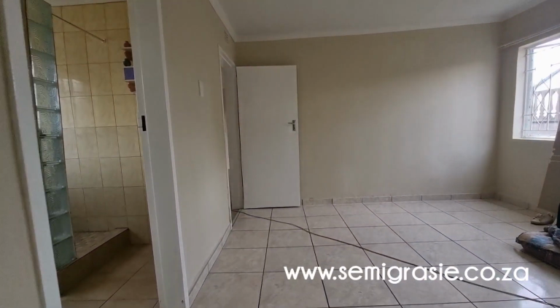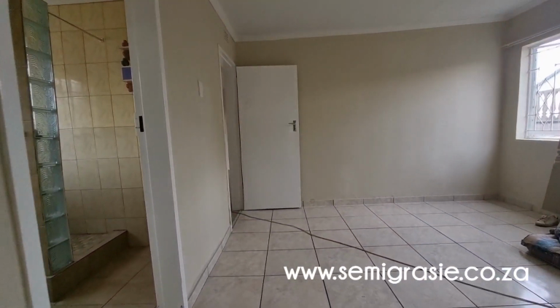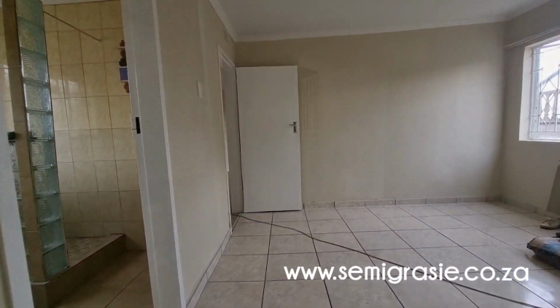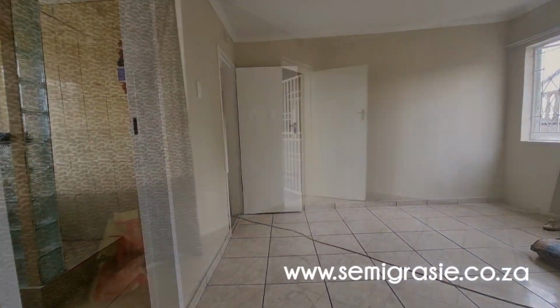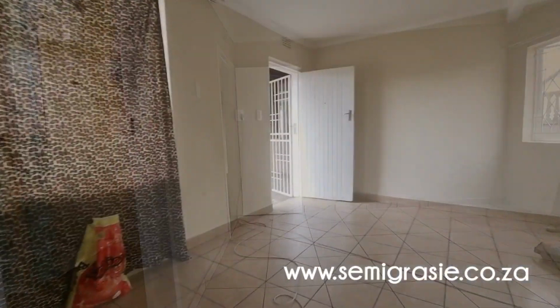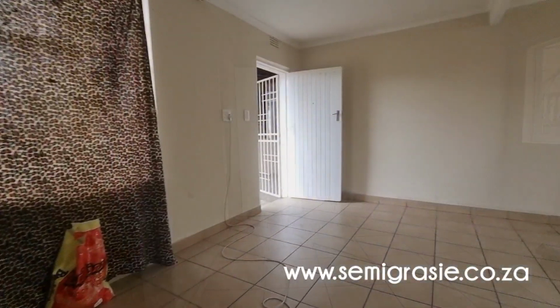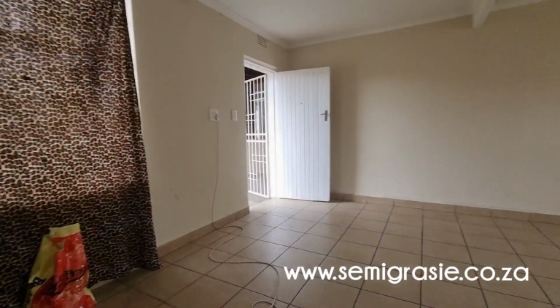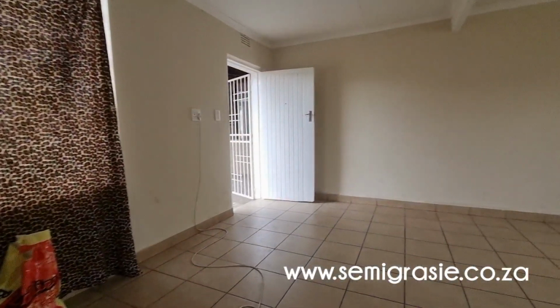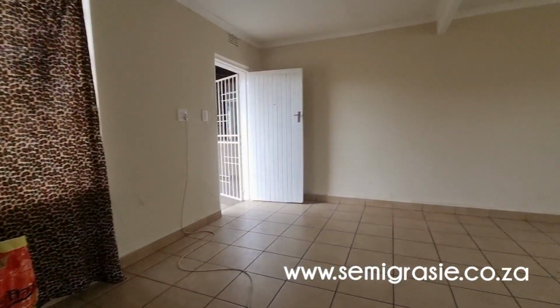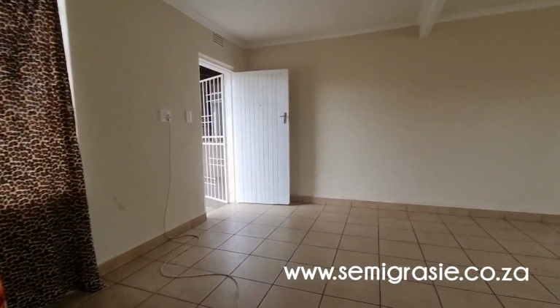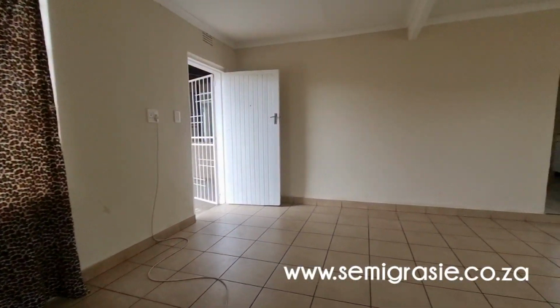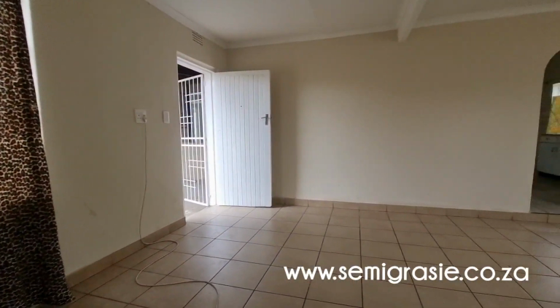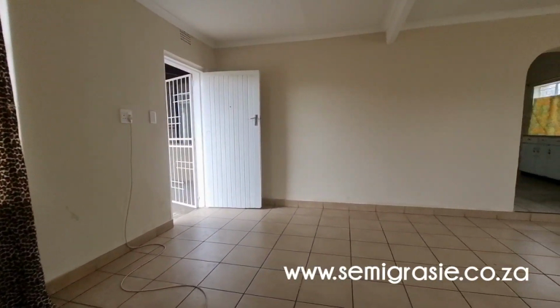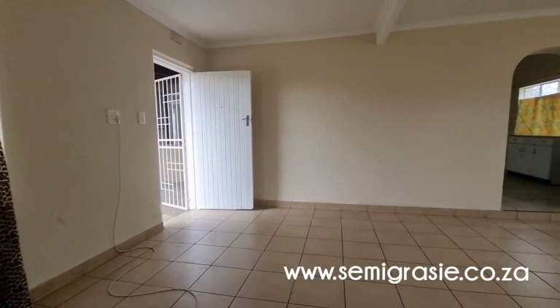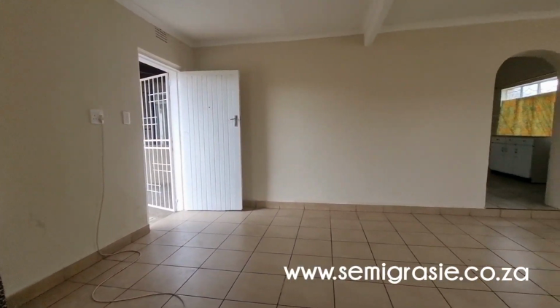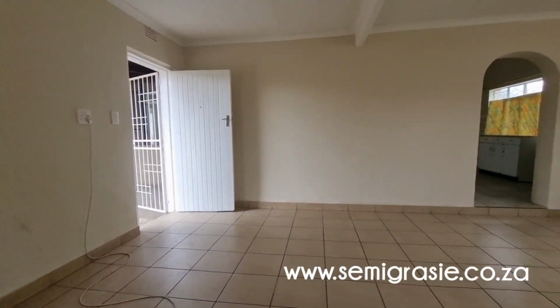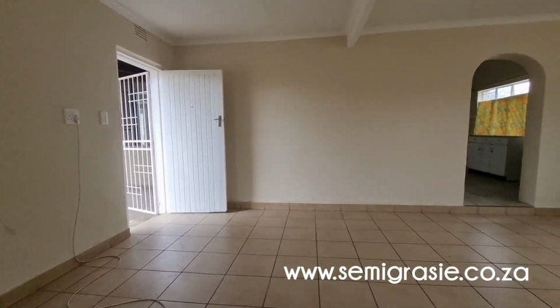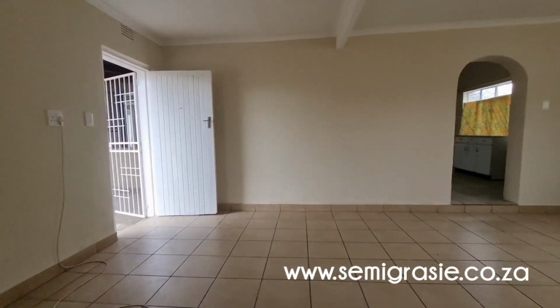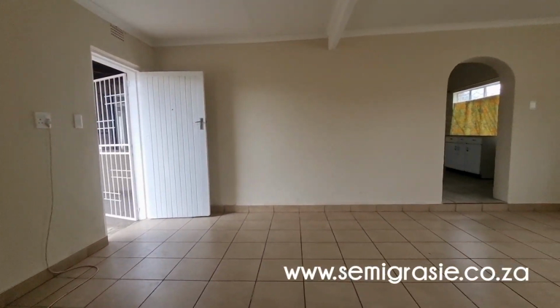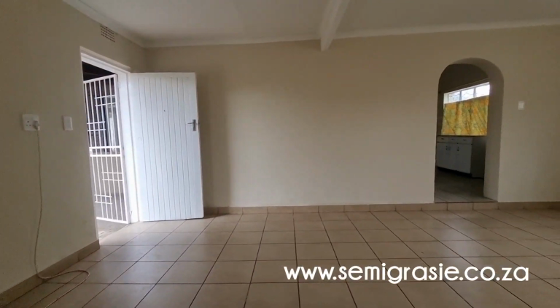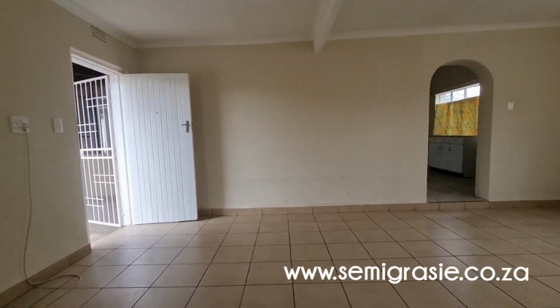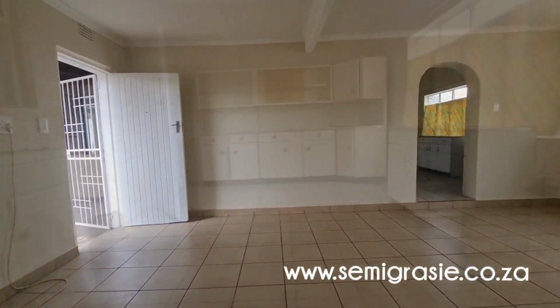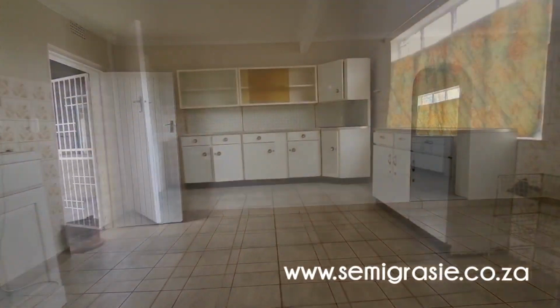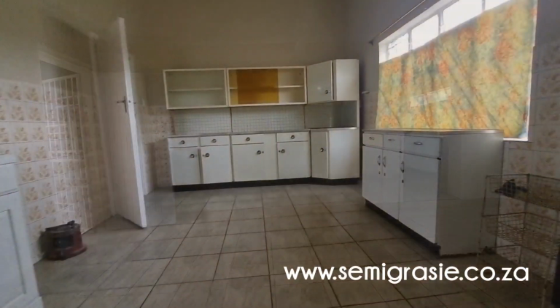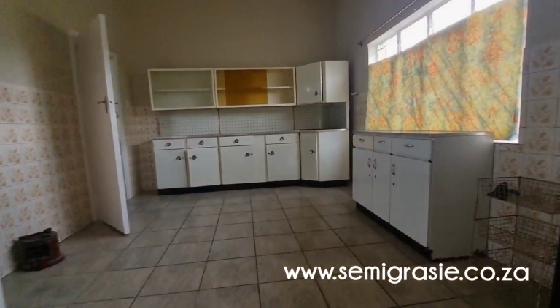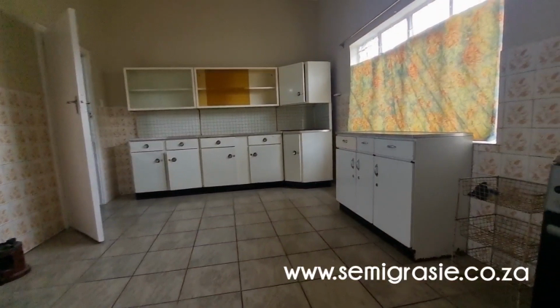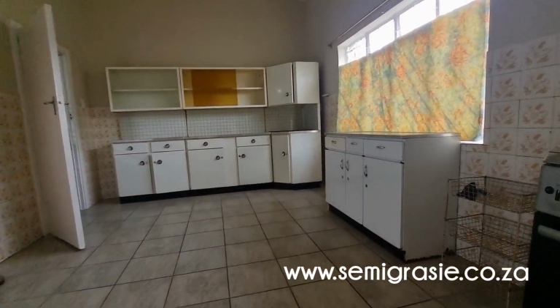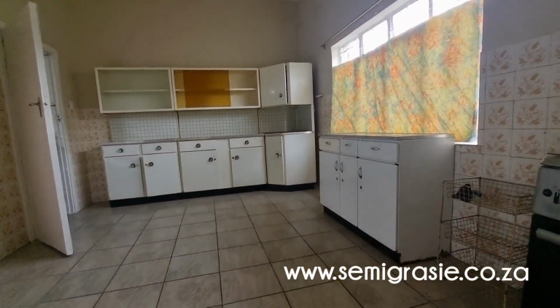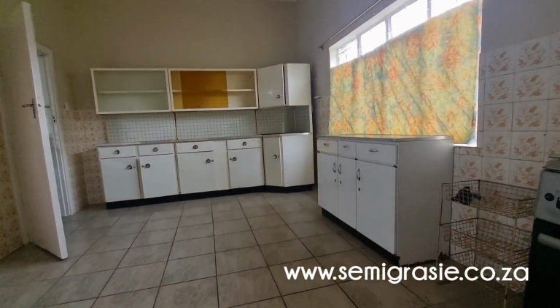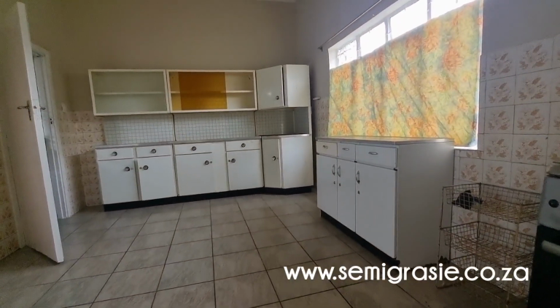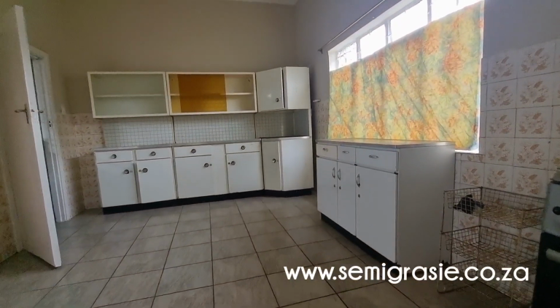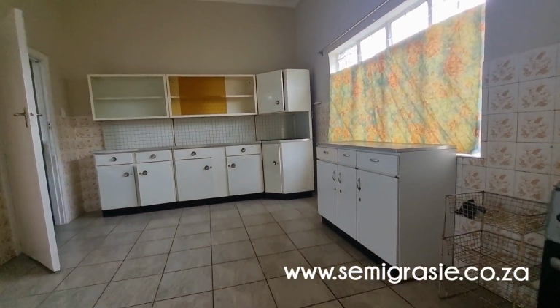Bedroom number two again, open plan lounge and dining area, and your kitchen.